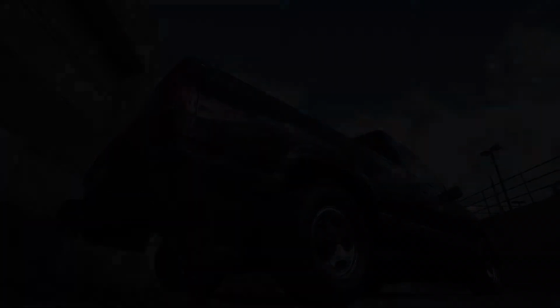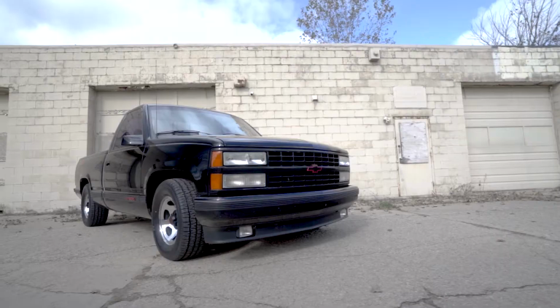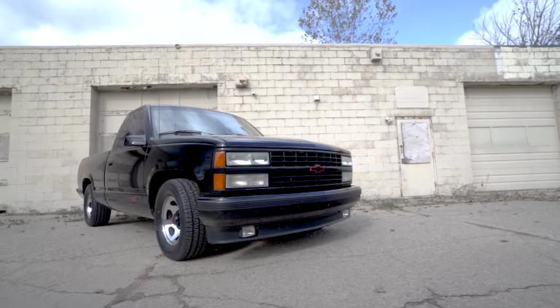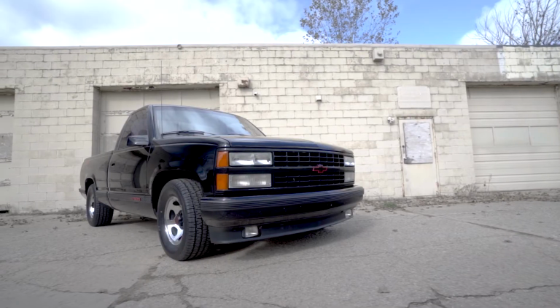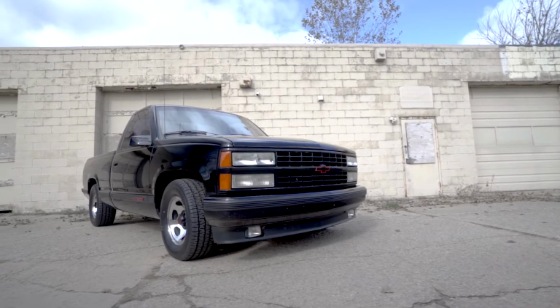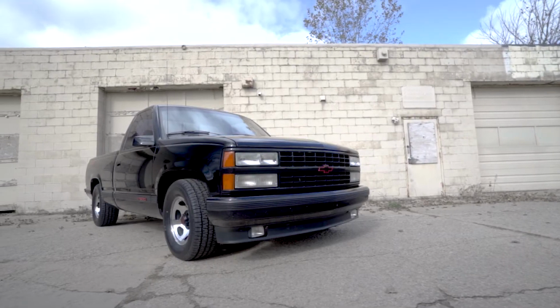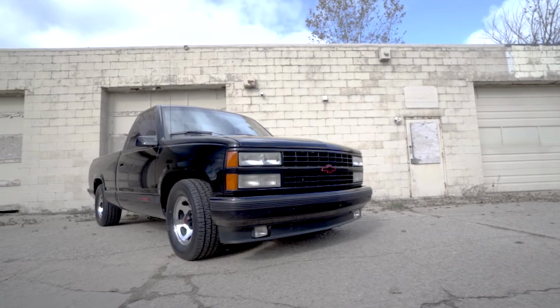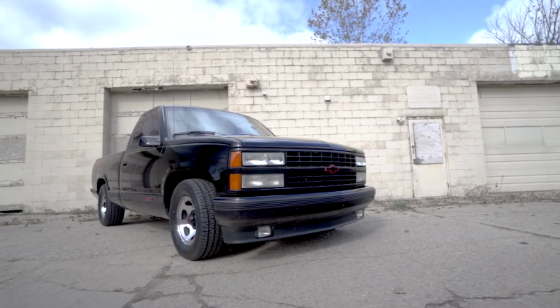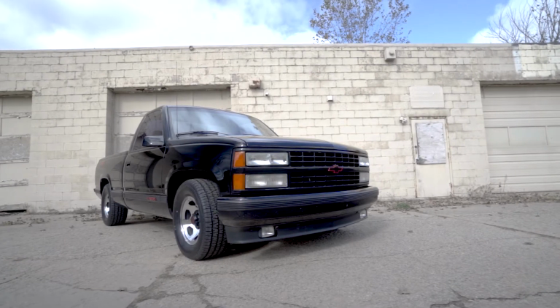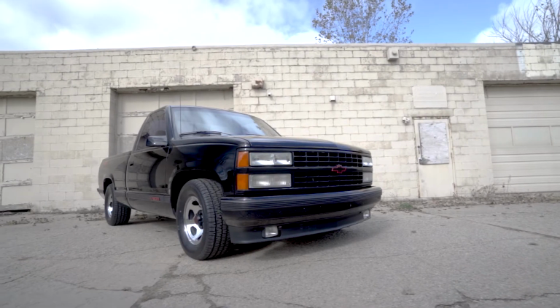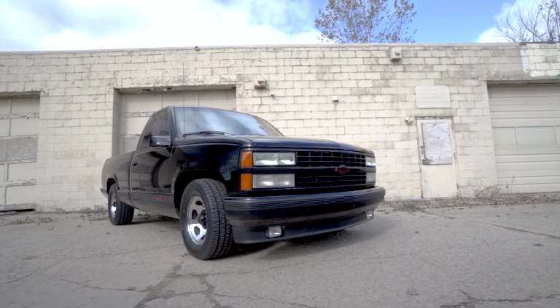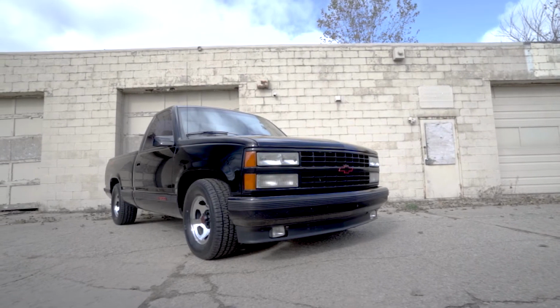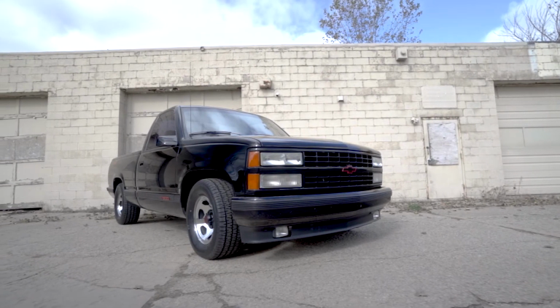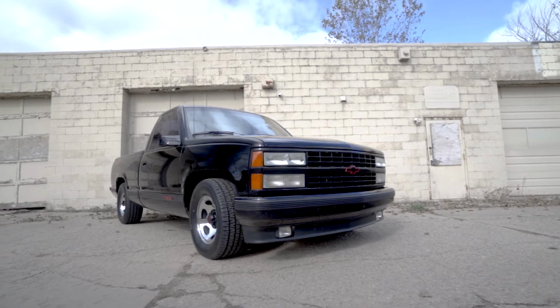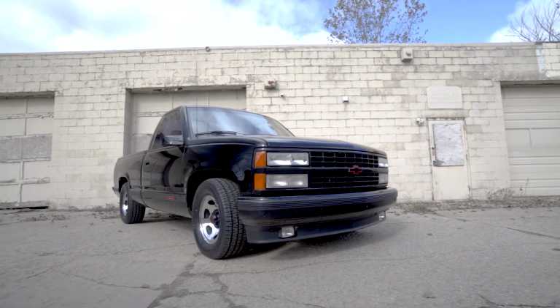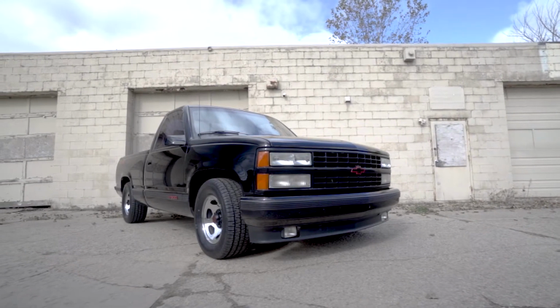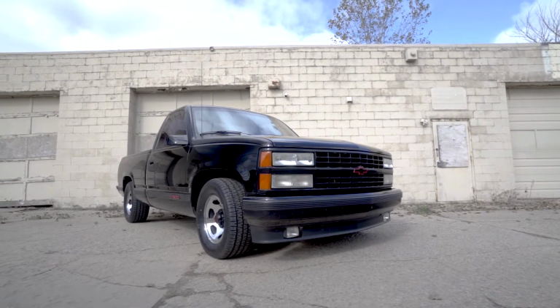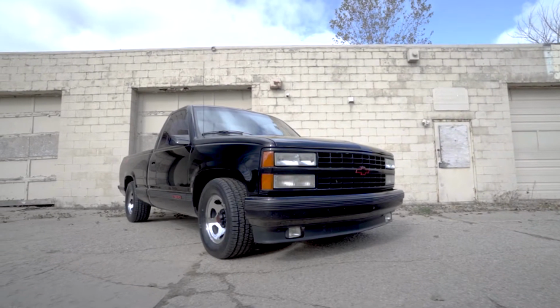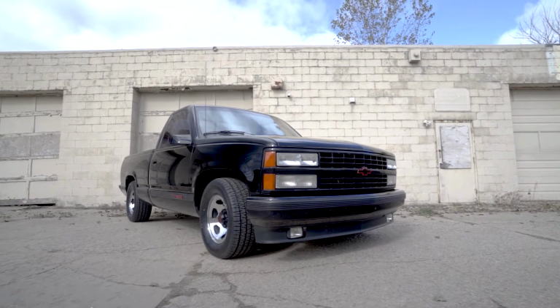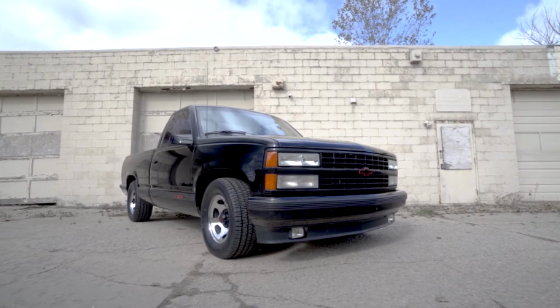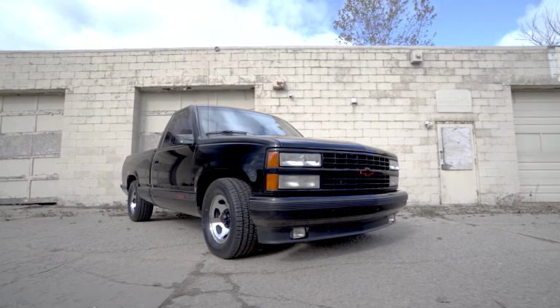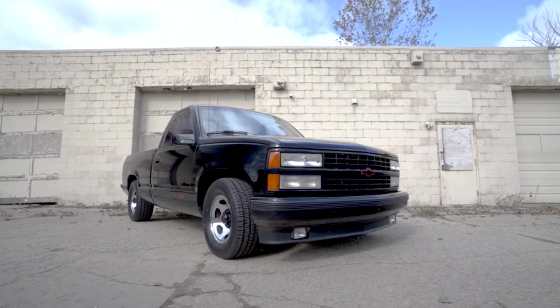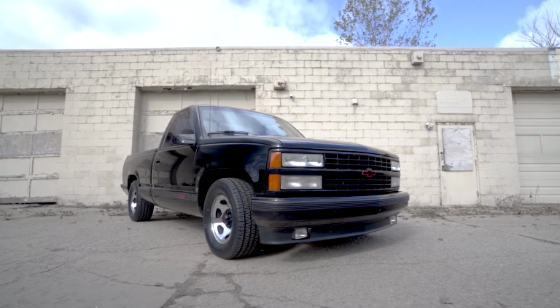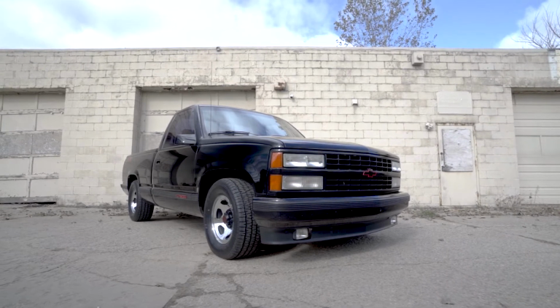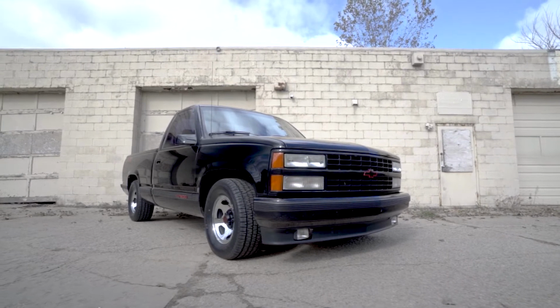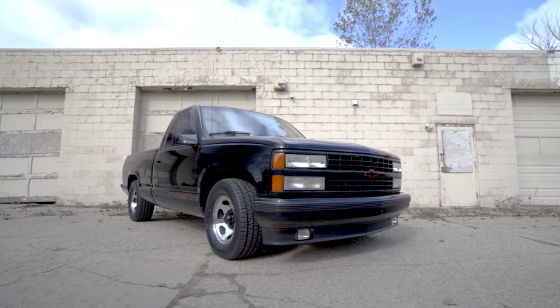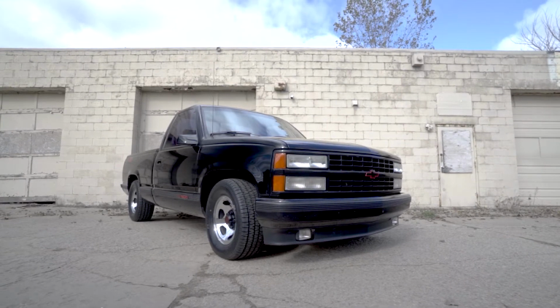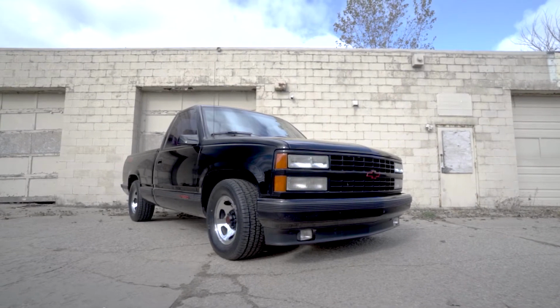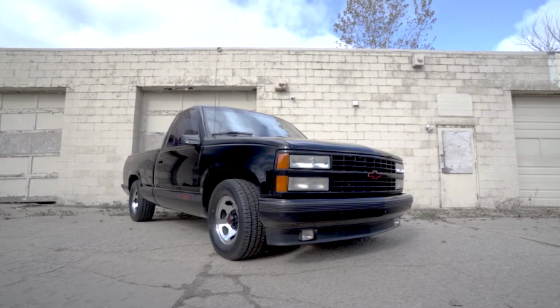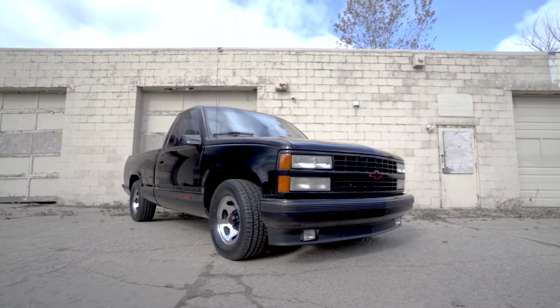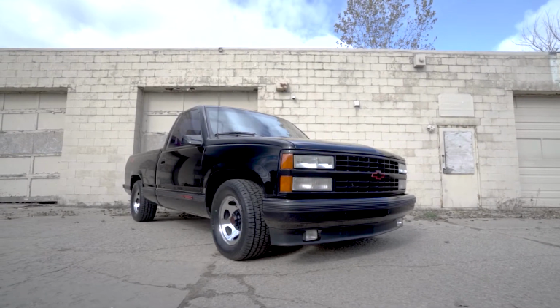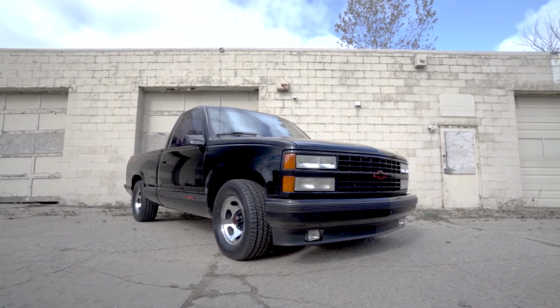The 454 SS was the original muscle truck, designed by Chevrolet who saw a market for a big block engine in a lightweight truck.